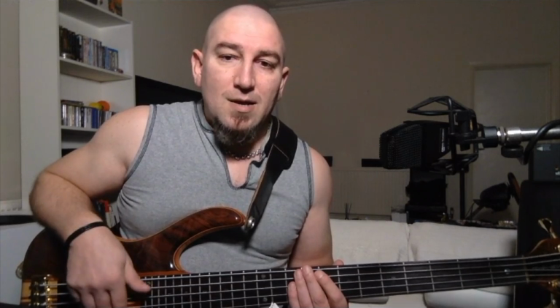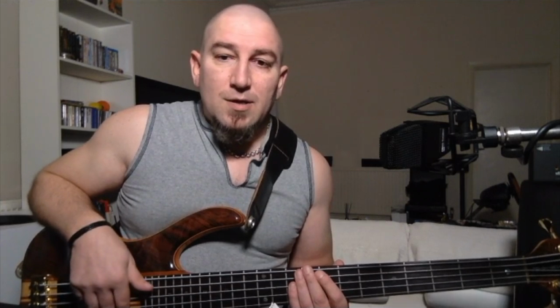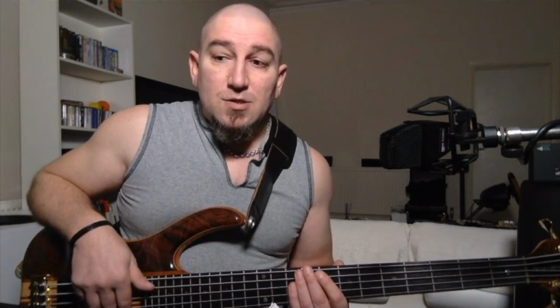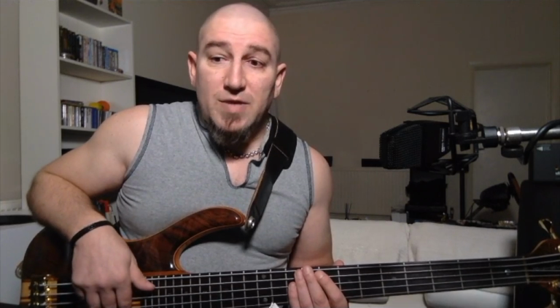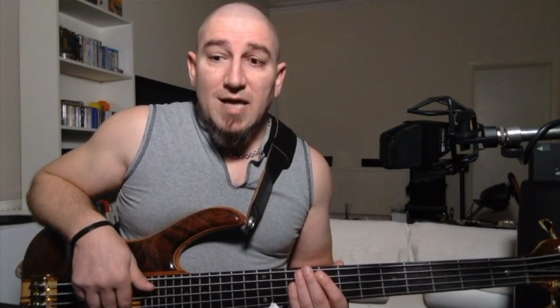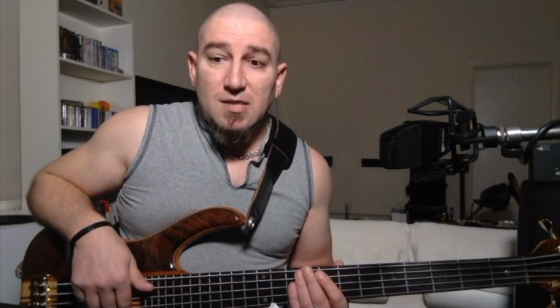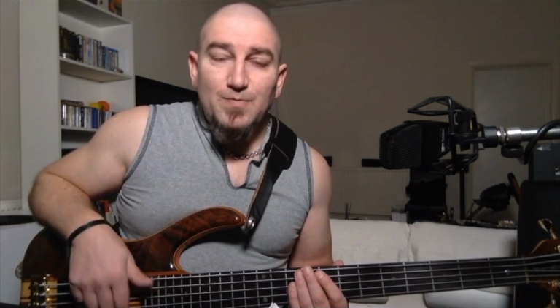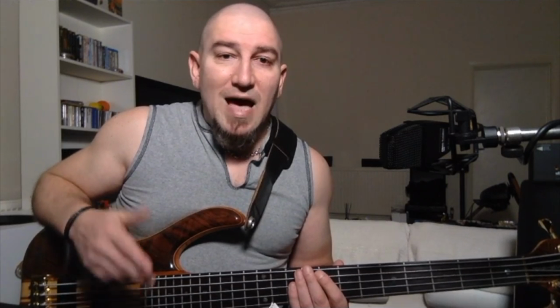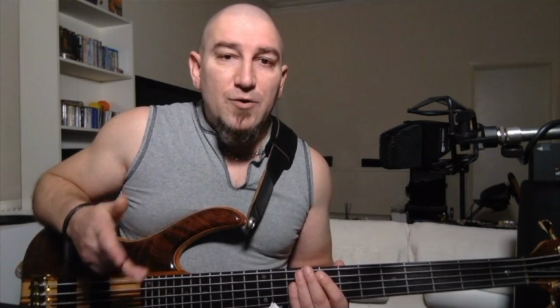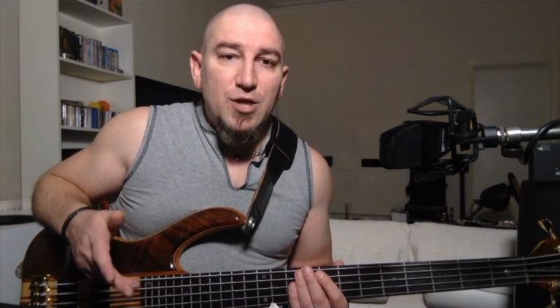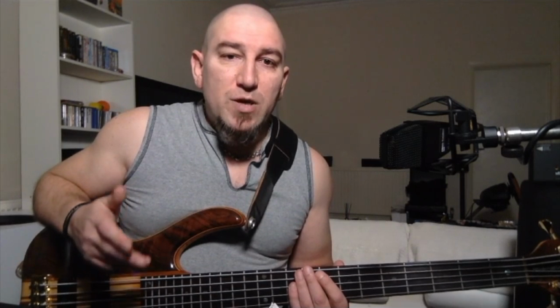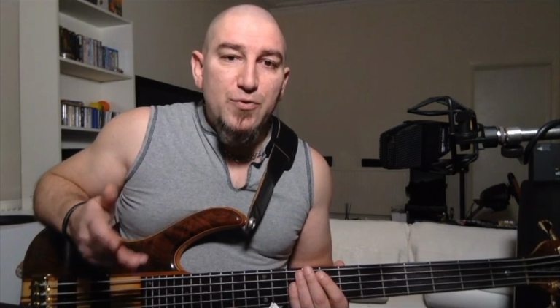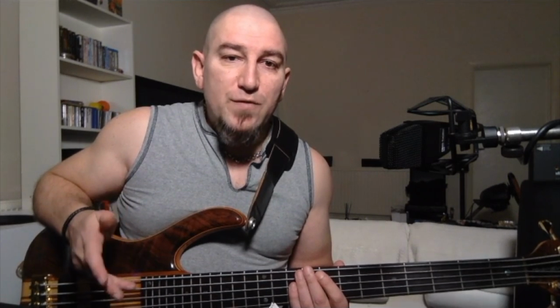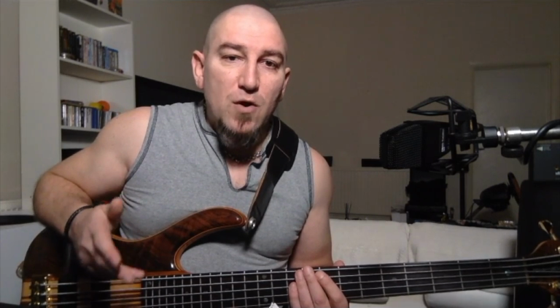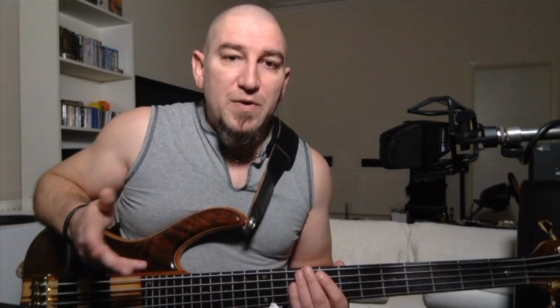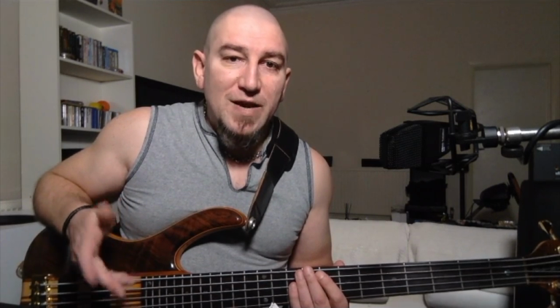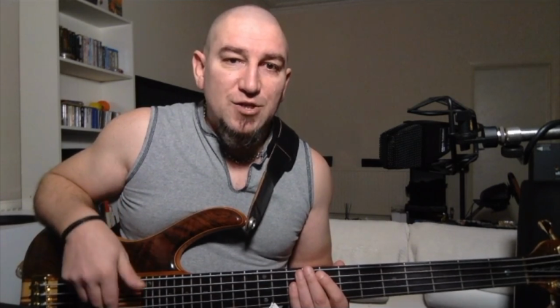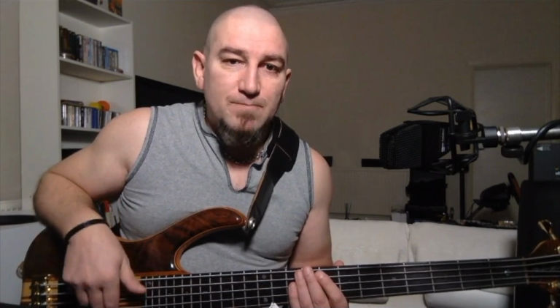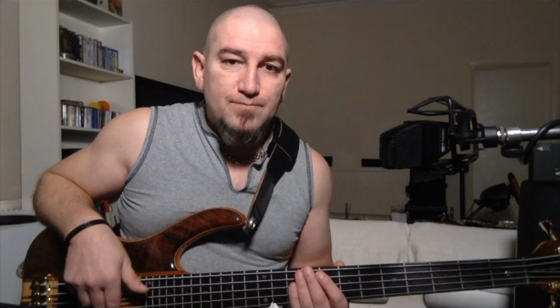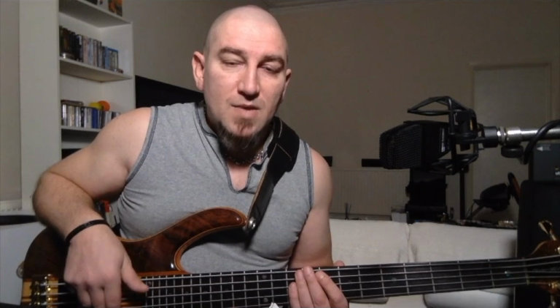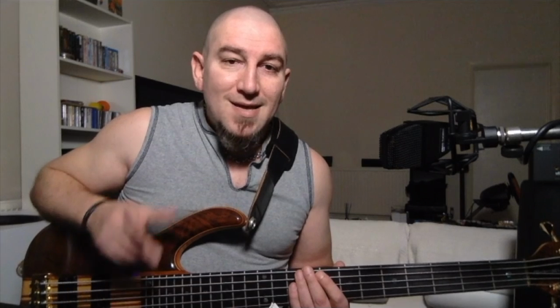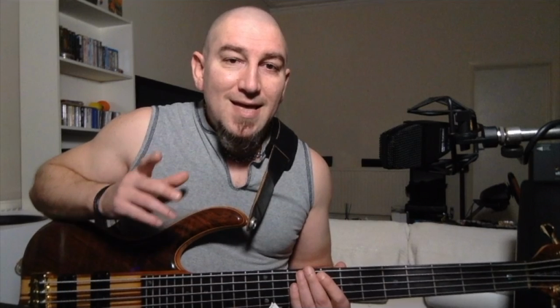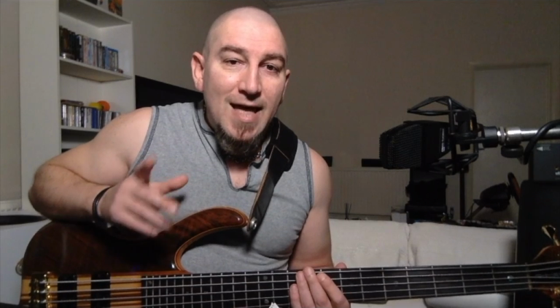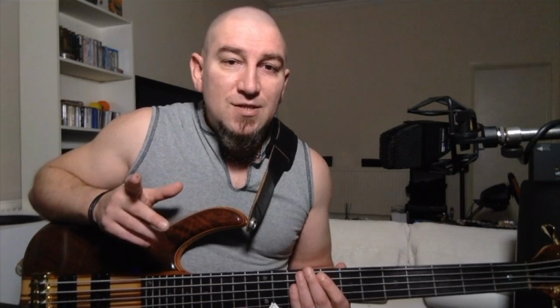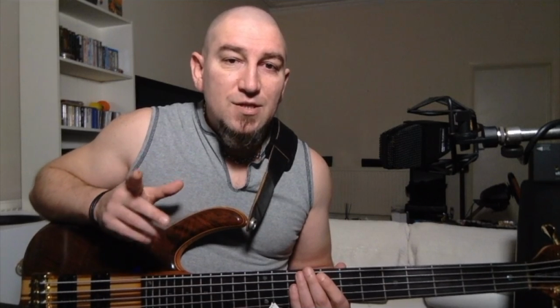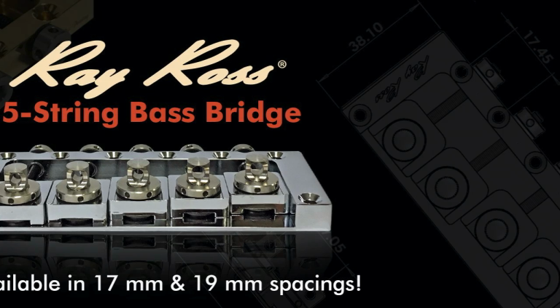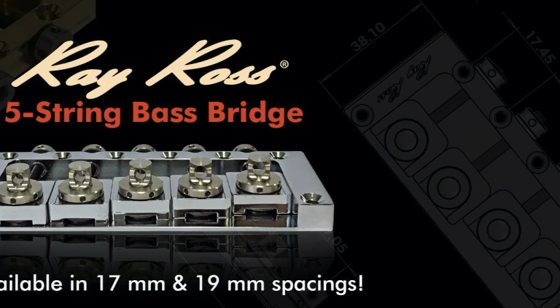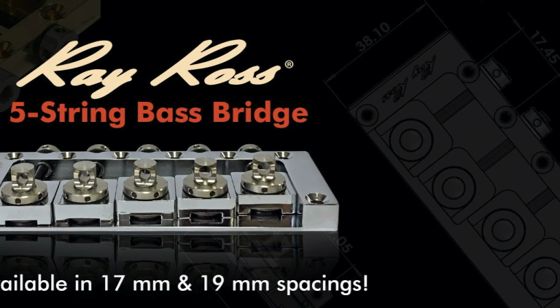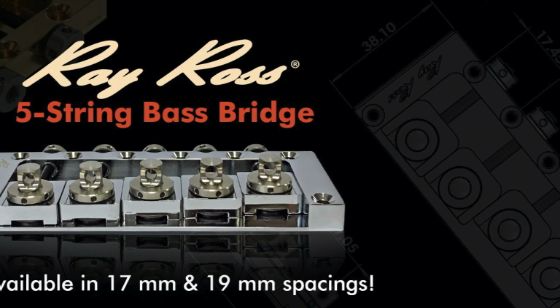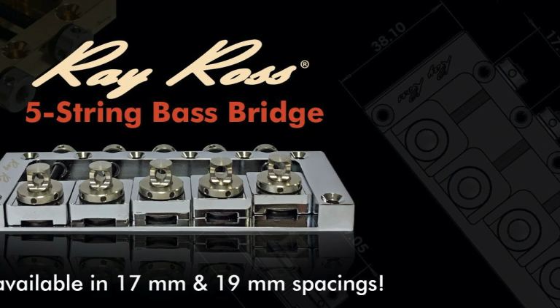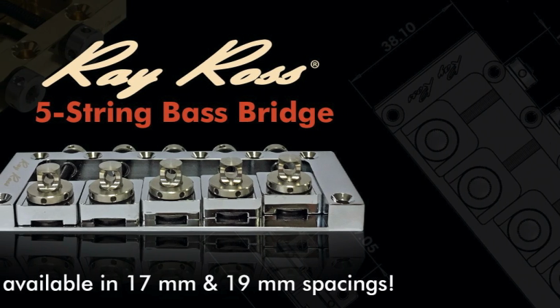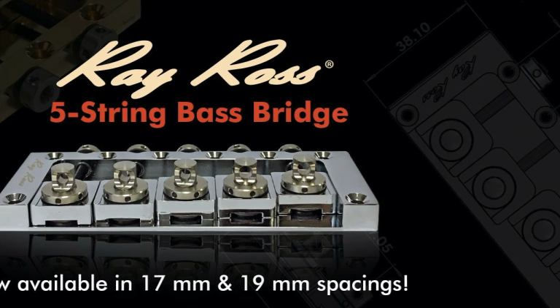So you'd ask, how can you improve on perfection? Enter the Ray Ross Saddleless Bridge.